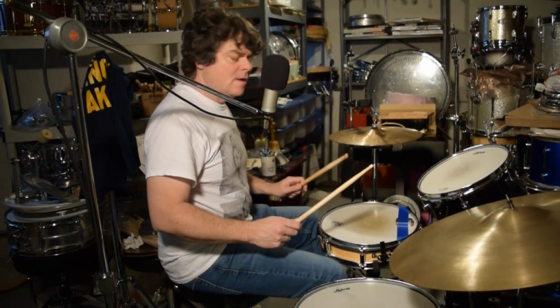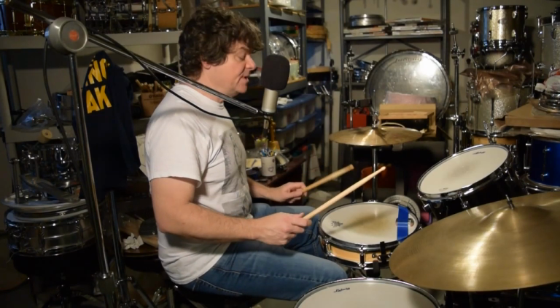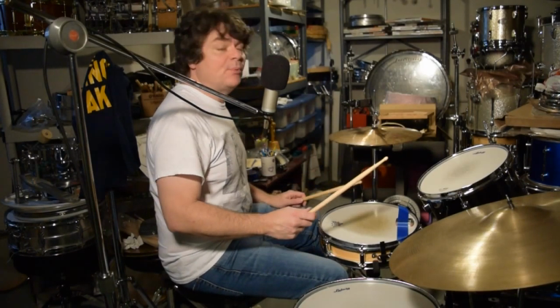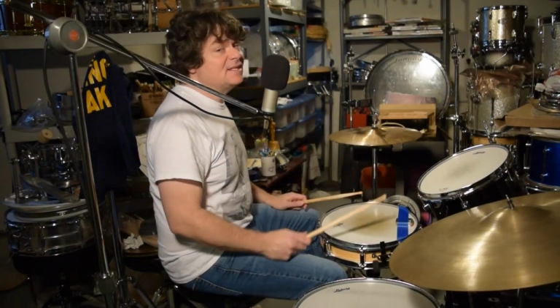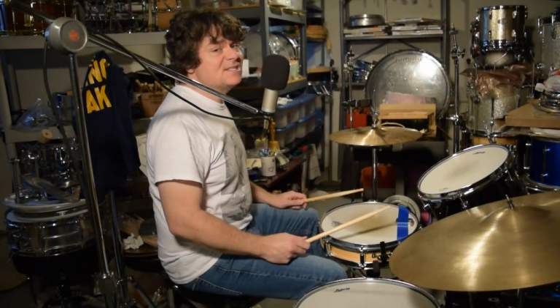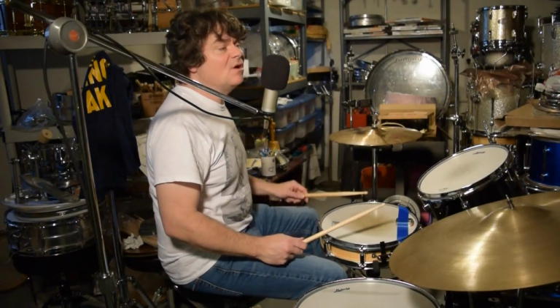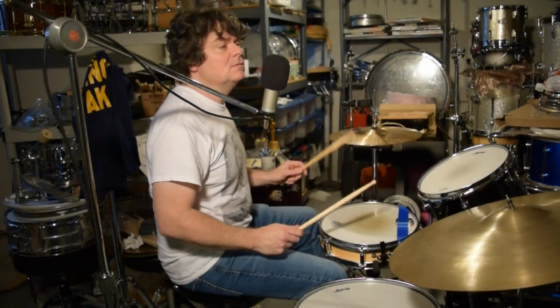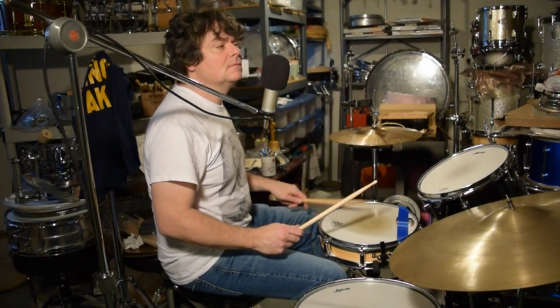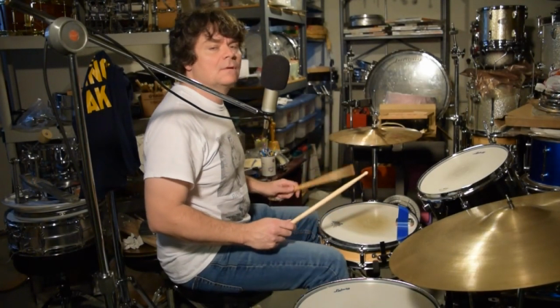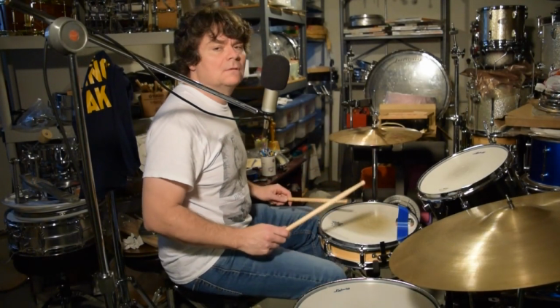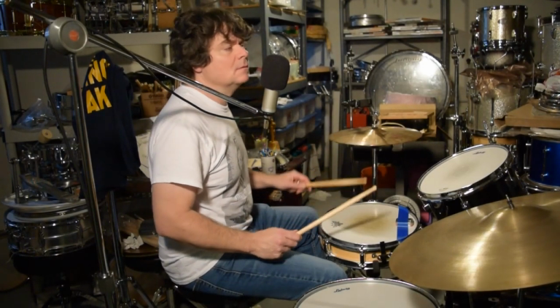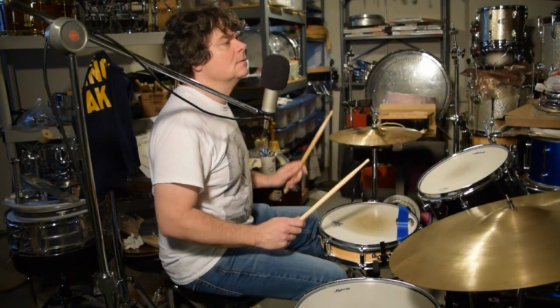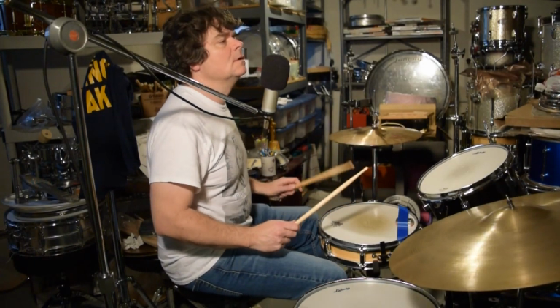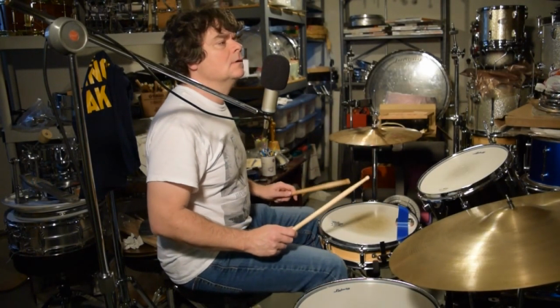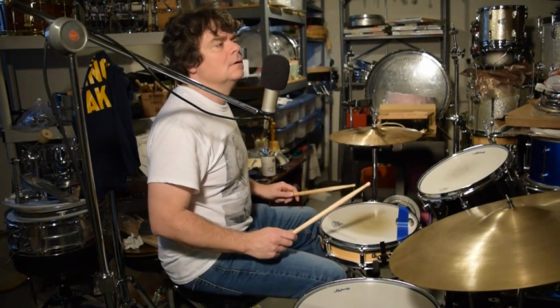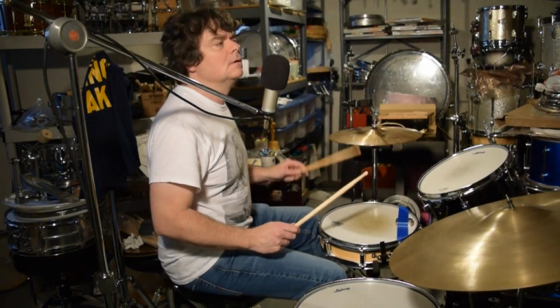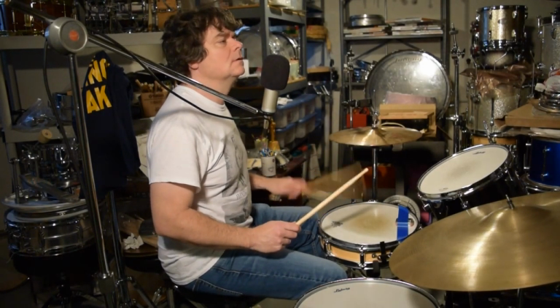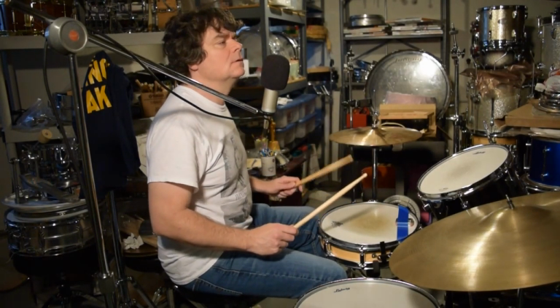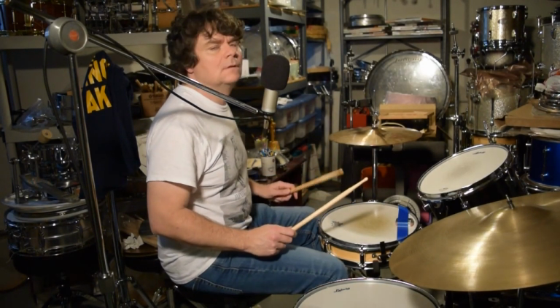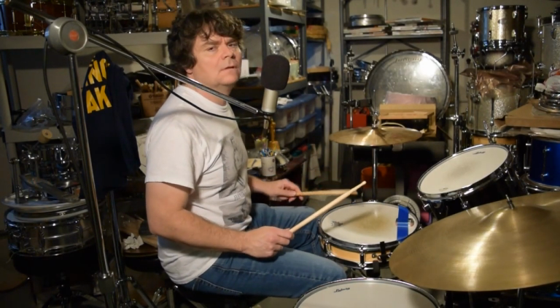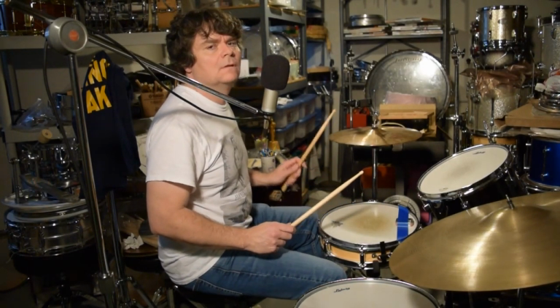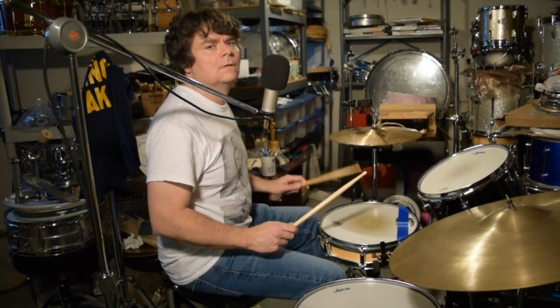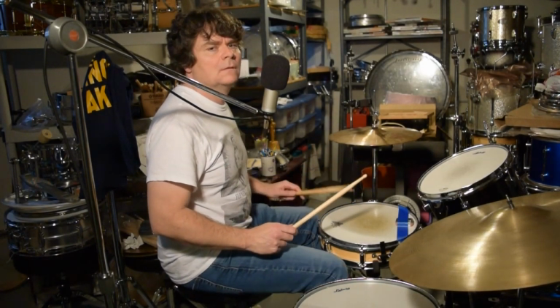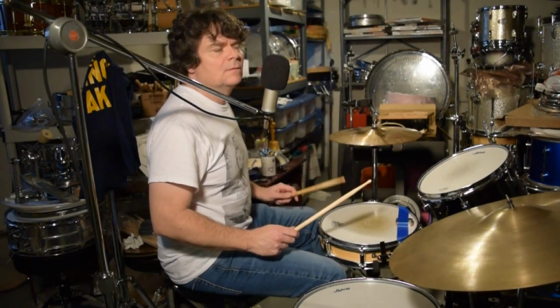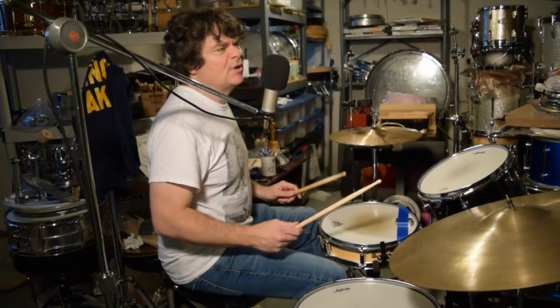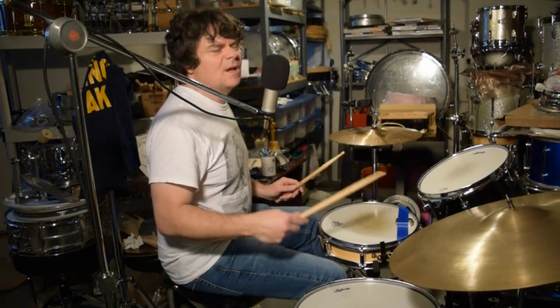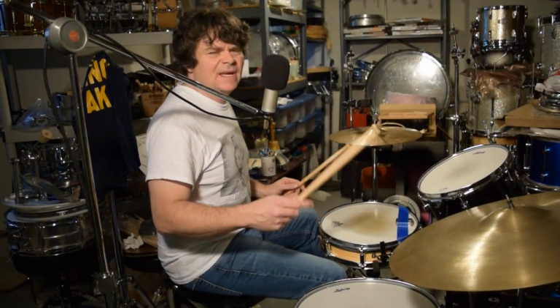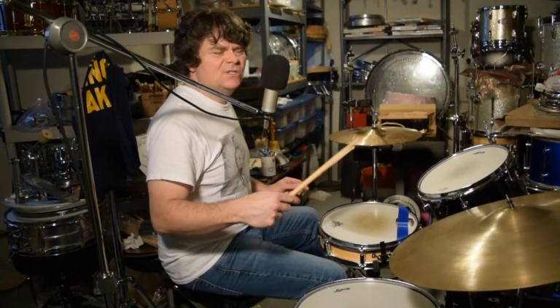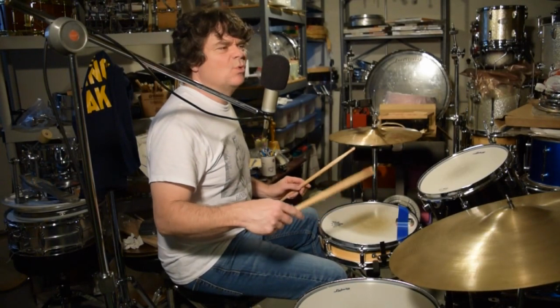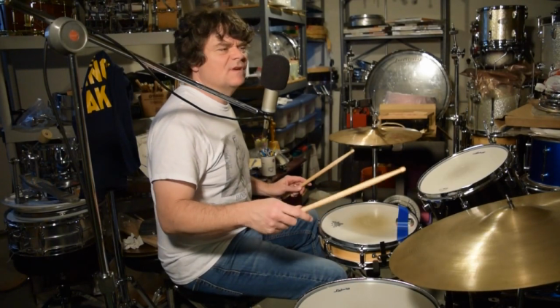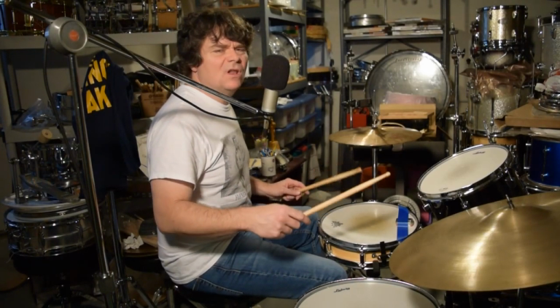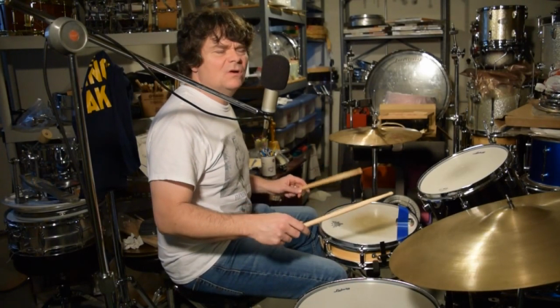But you can practice slow, then bring it up into more of a close.